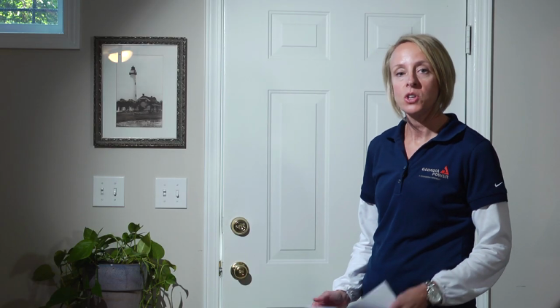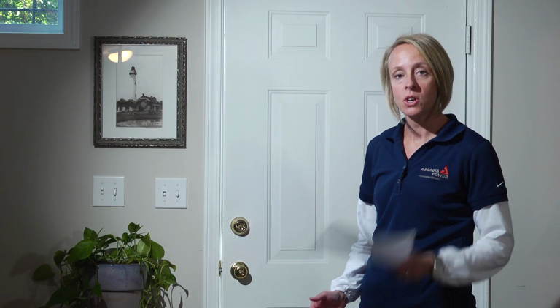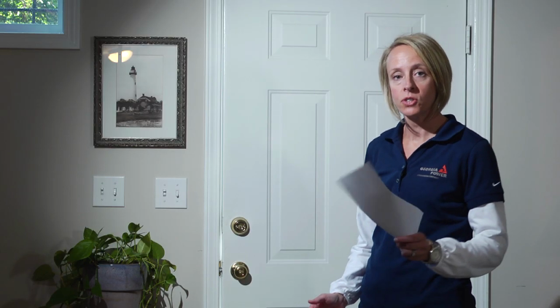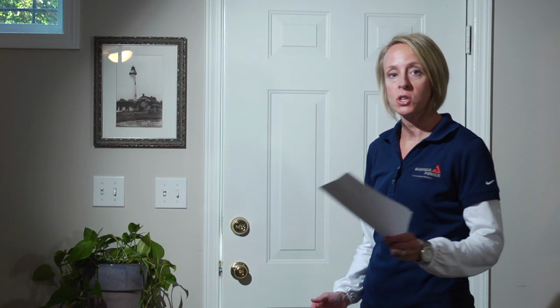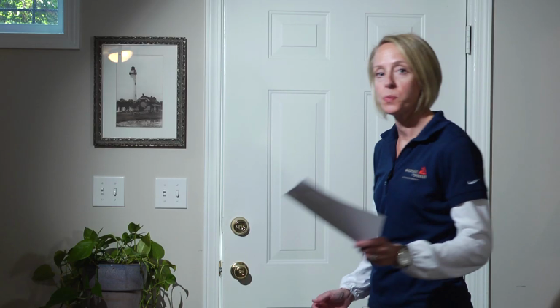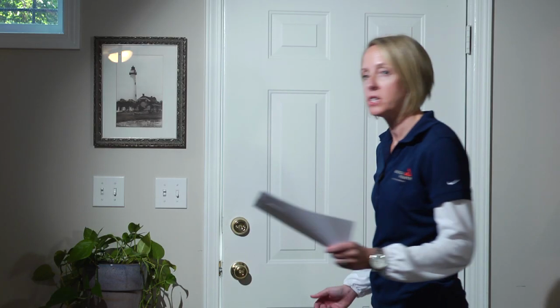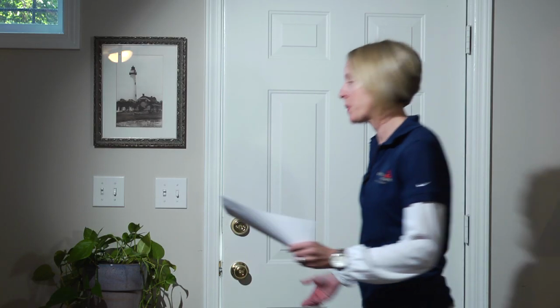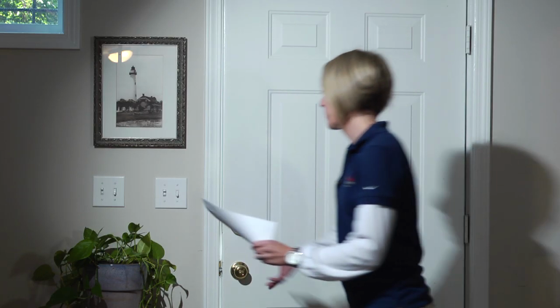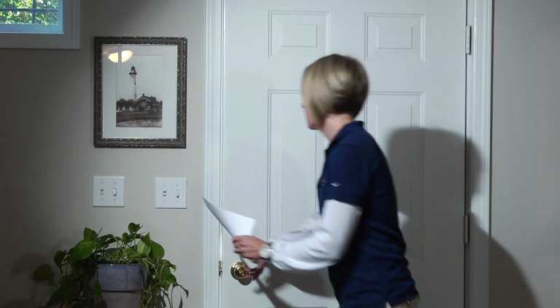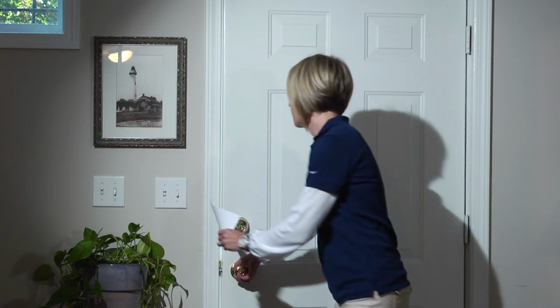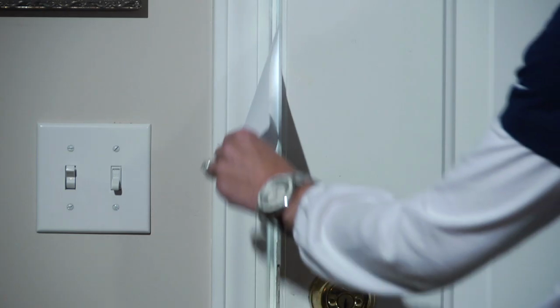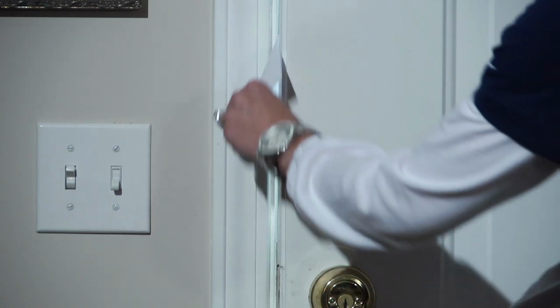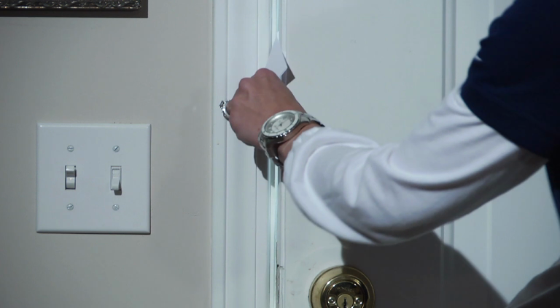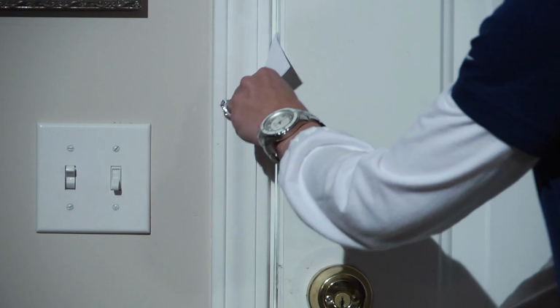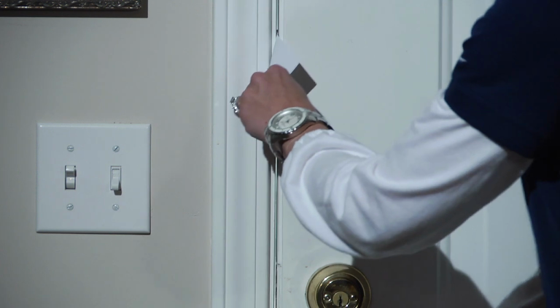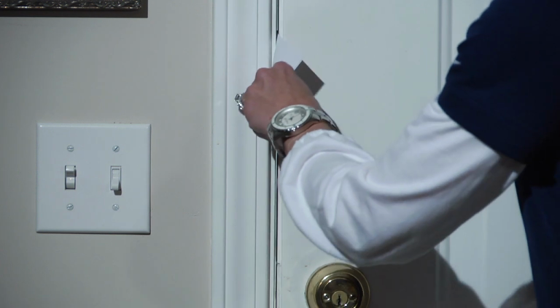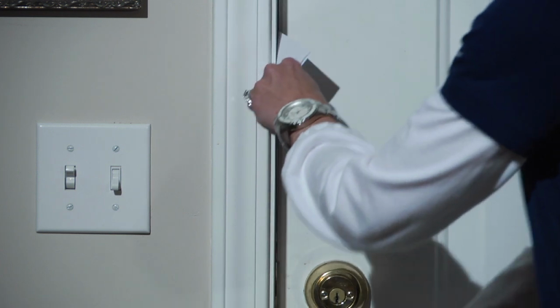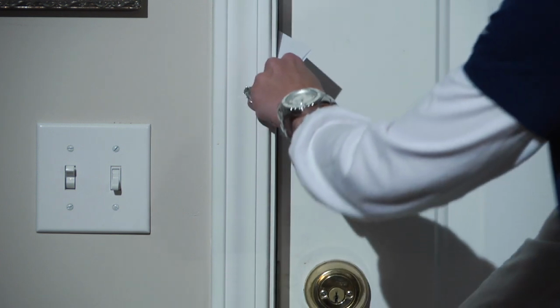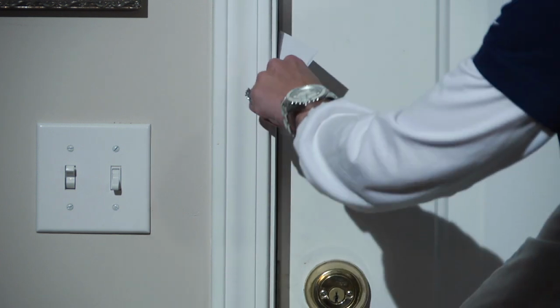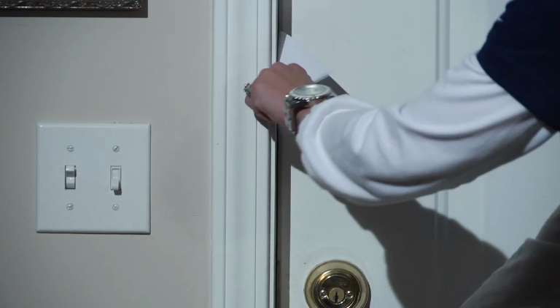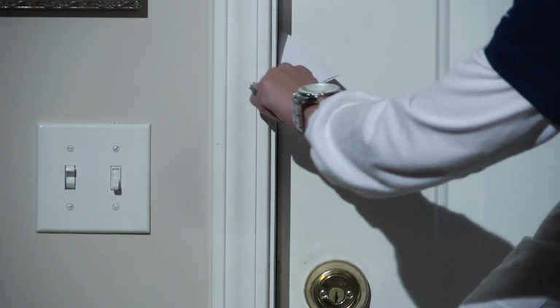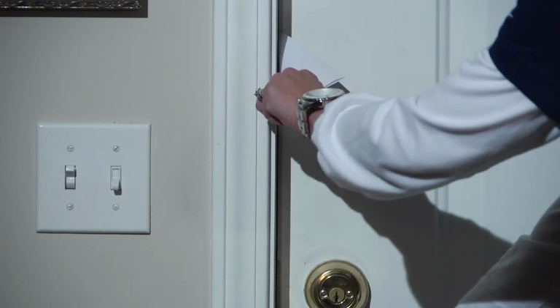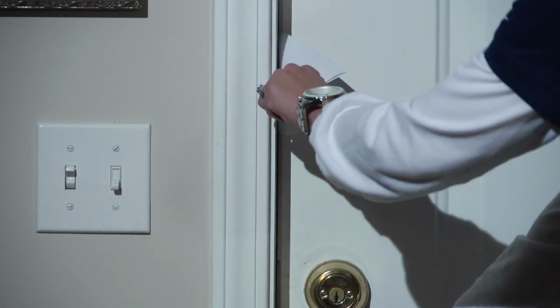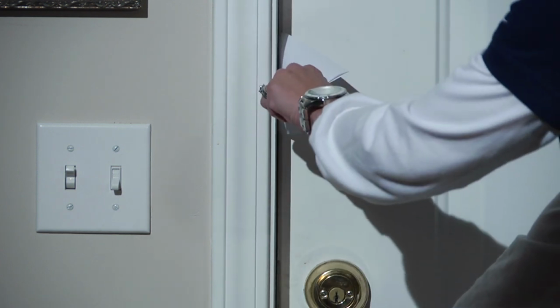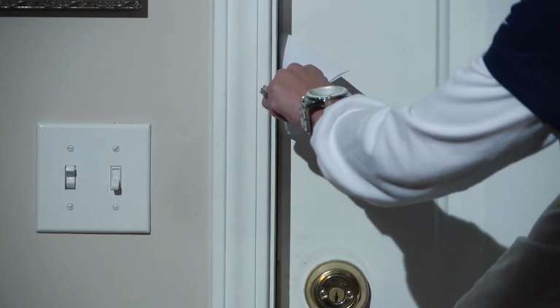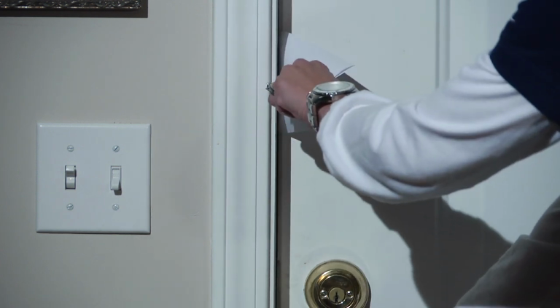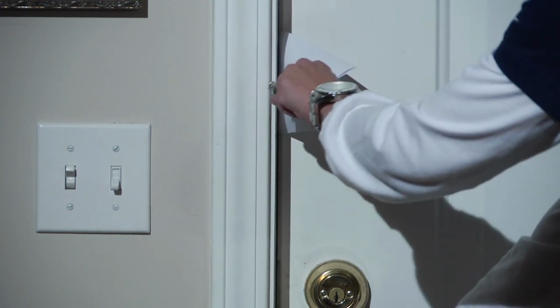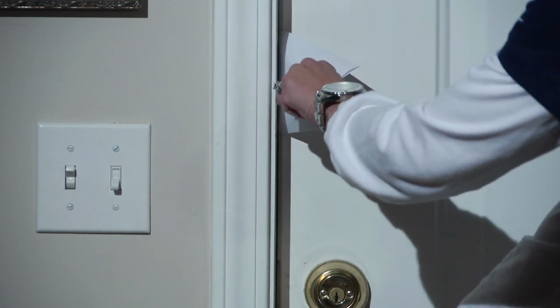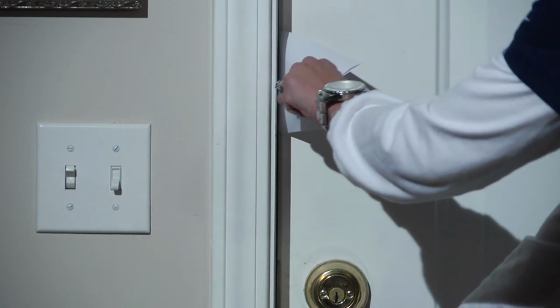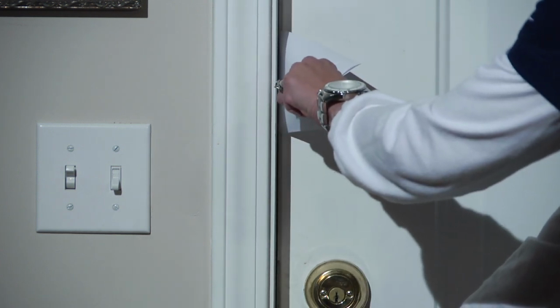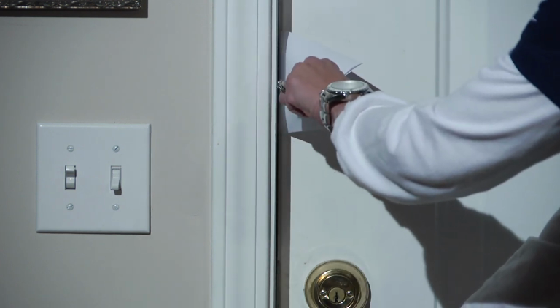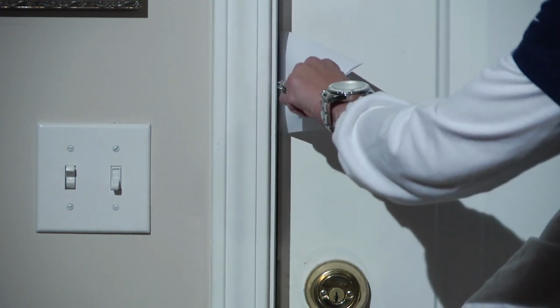You can also use a piece of paper — close it firmly in the door. If you have resistance, you've got a tight seal.